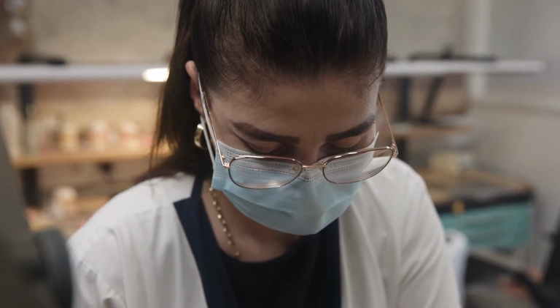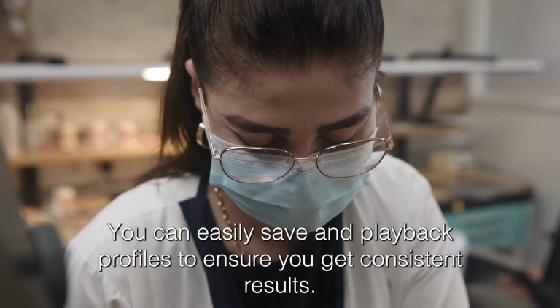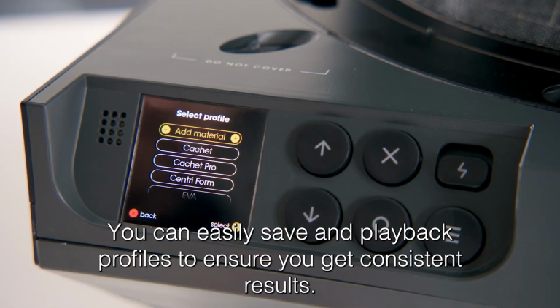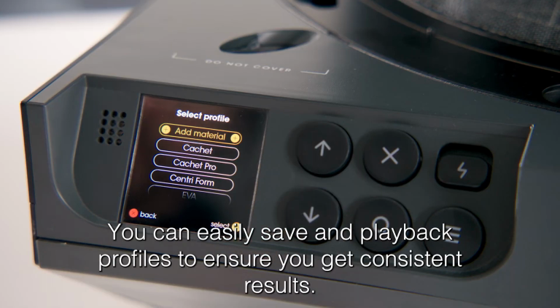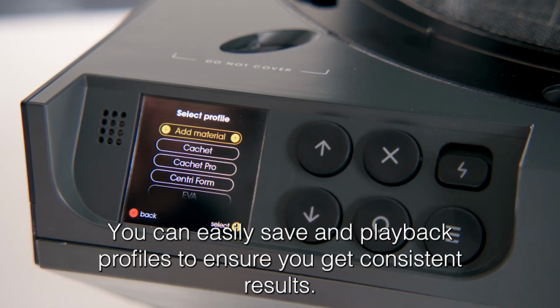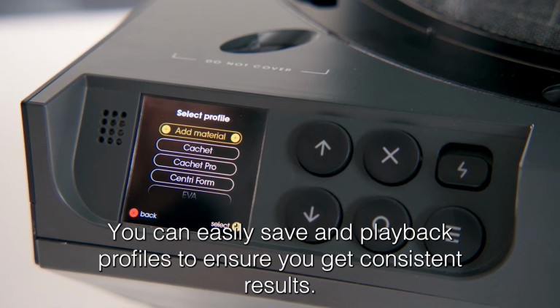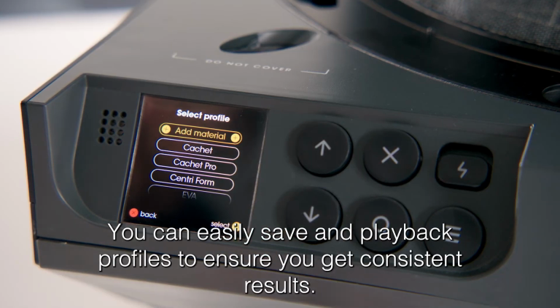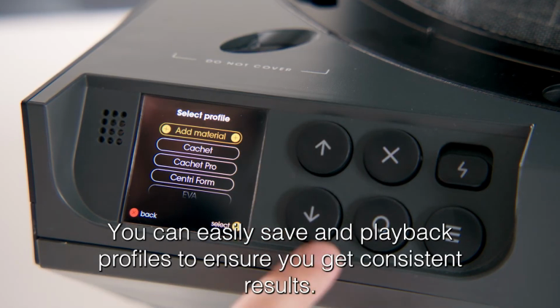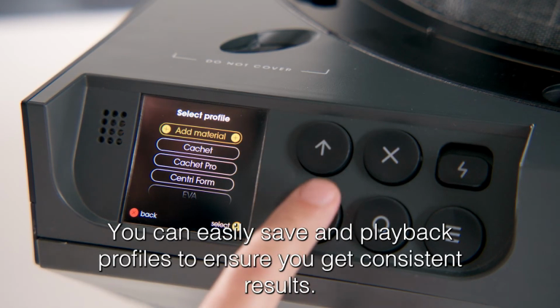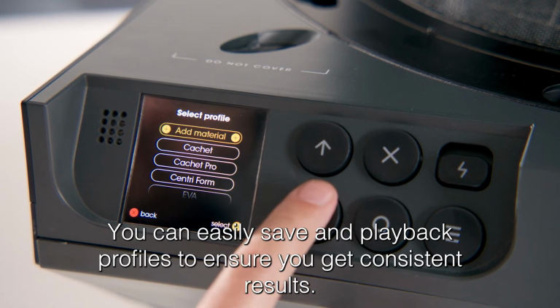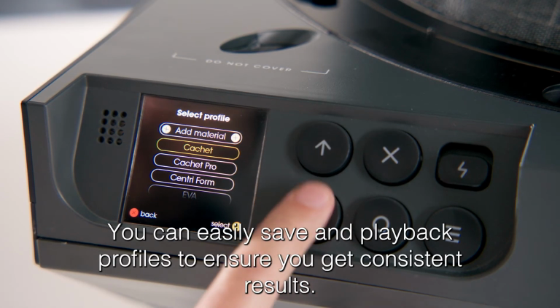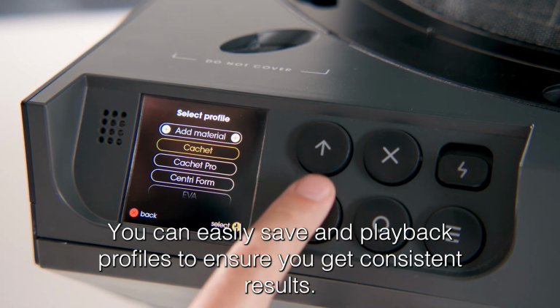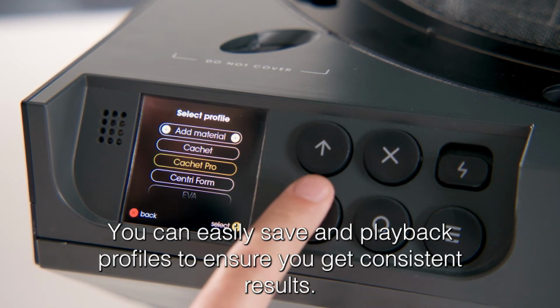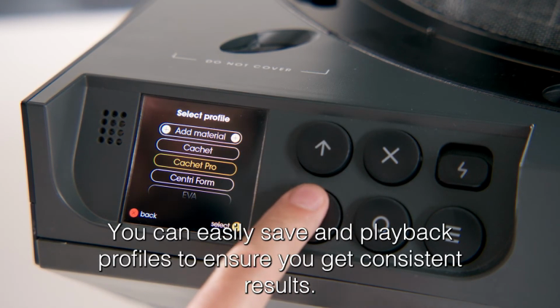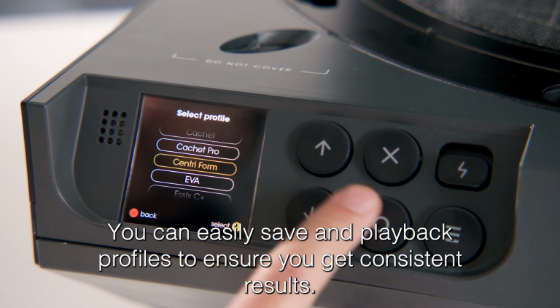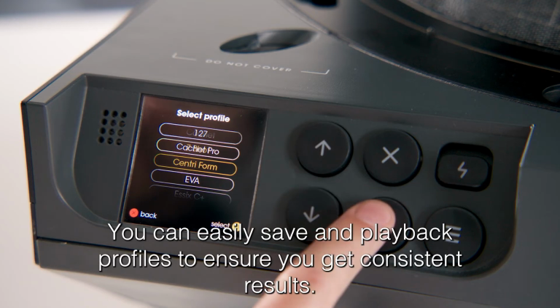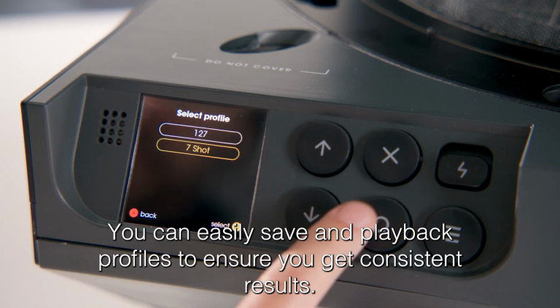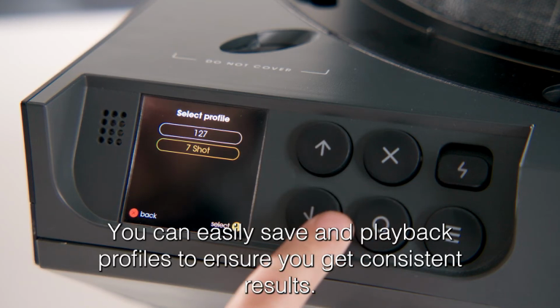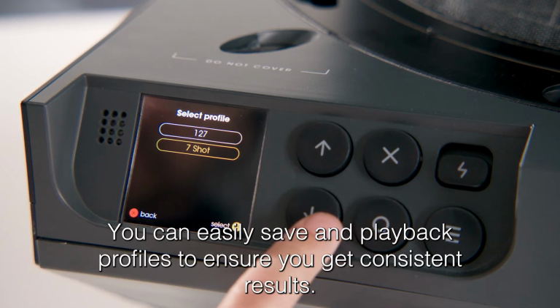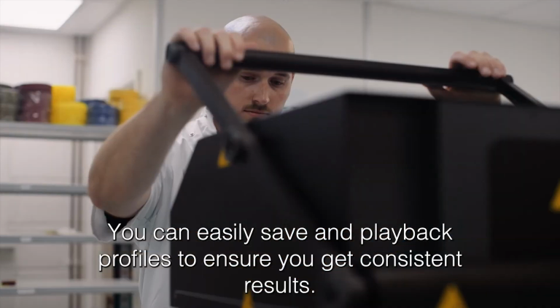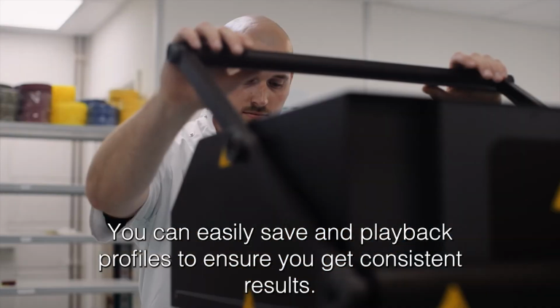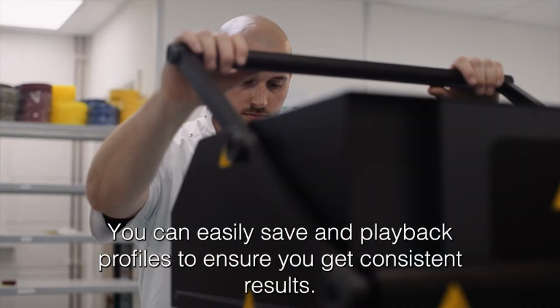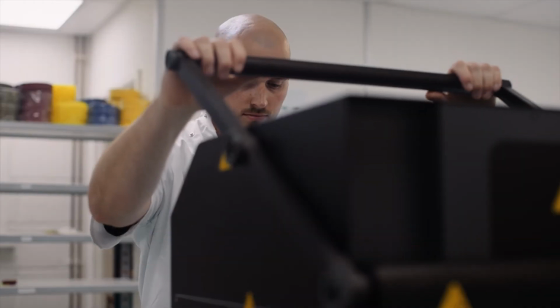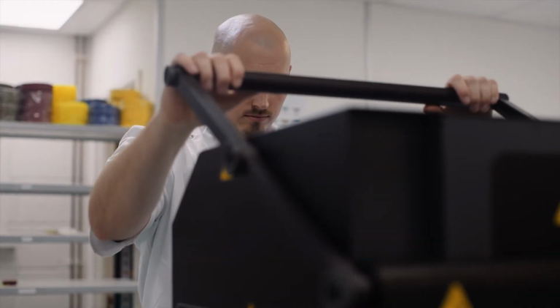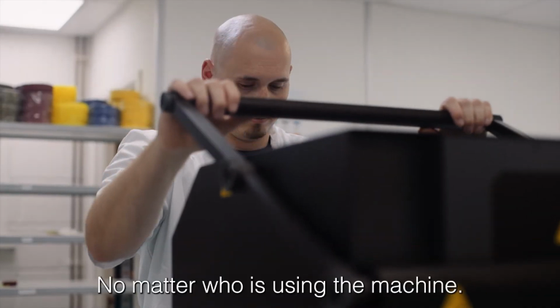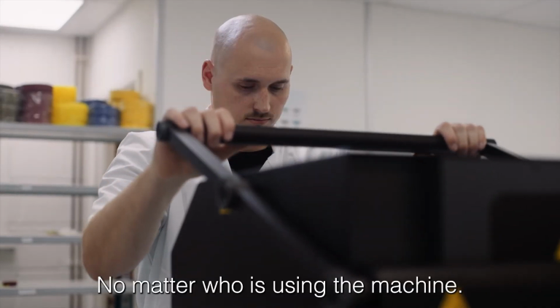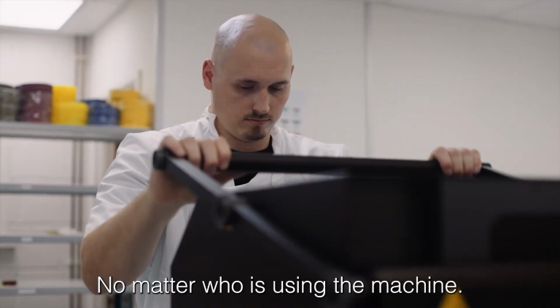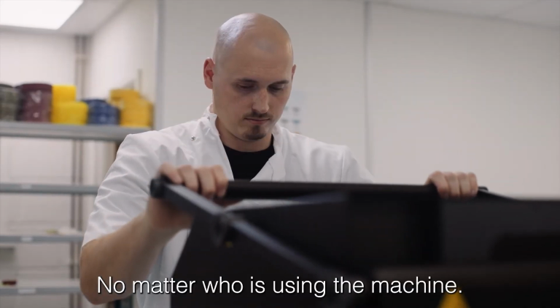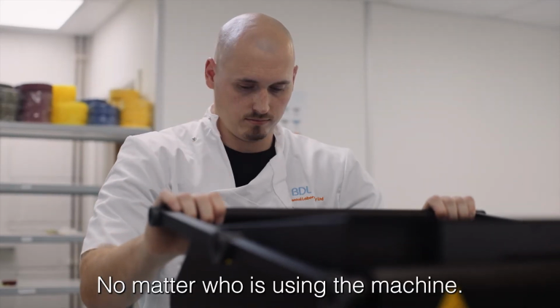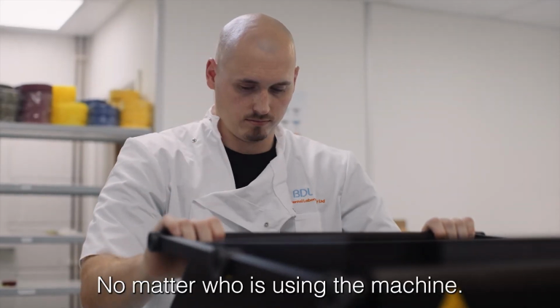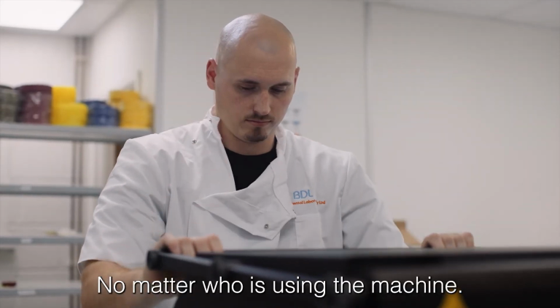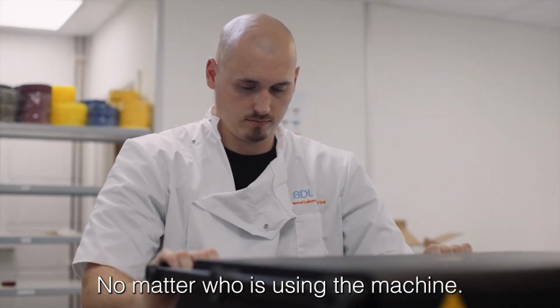You can easily save and play back profiles to ensure you get consistent results no matter who is using the machine.